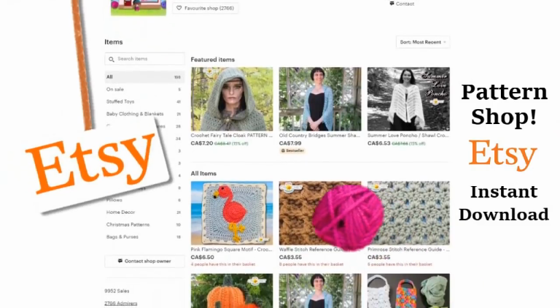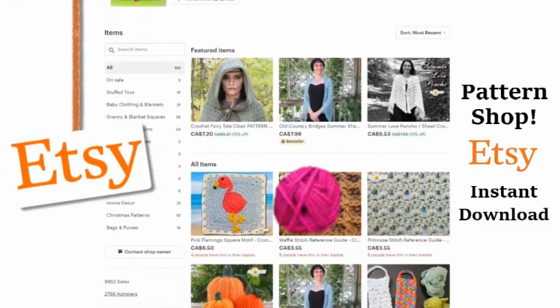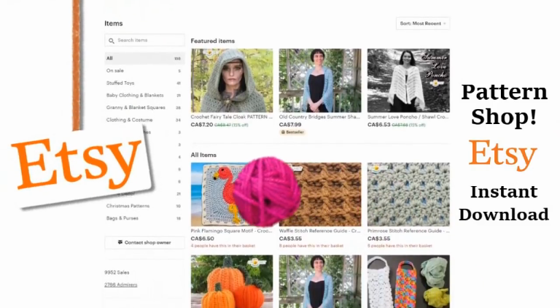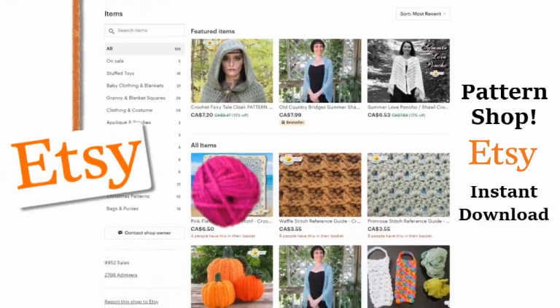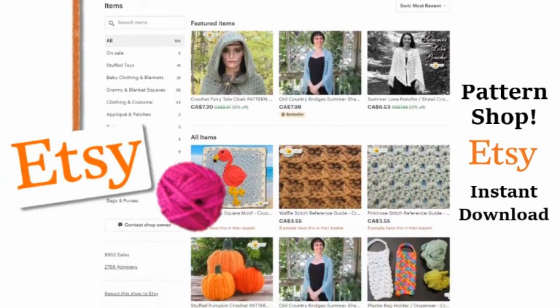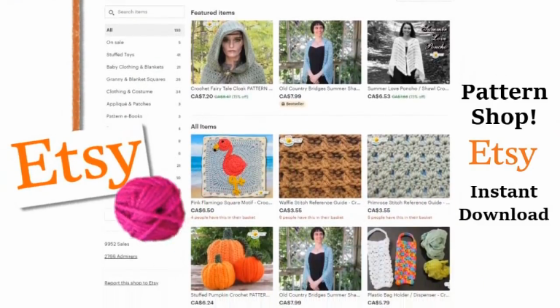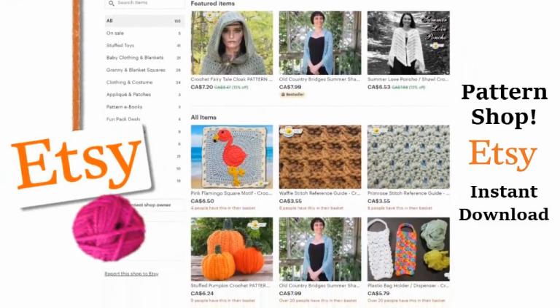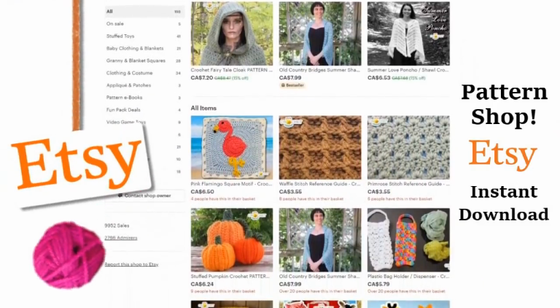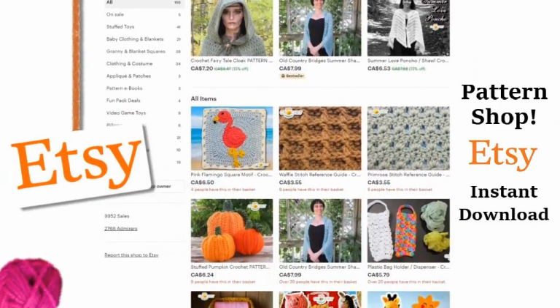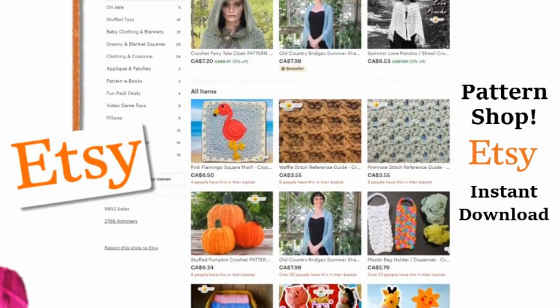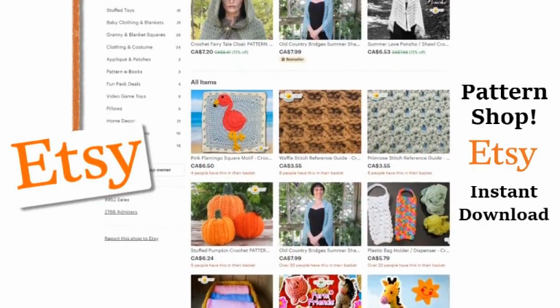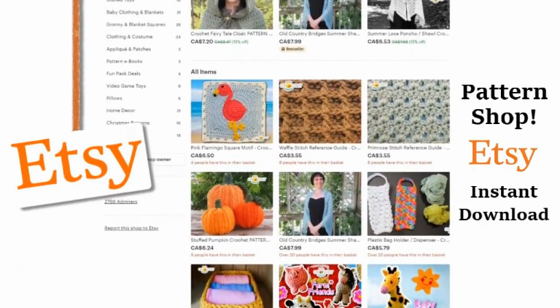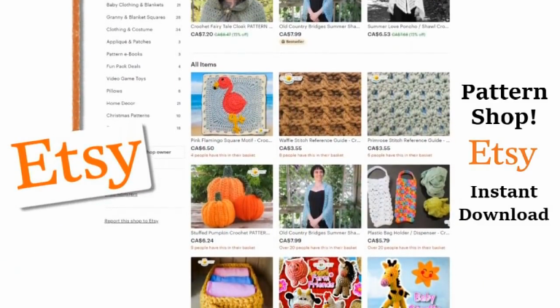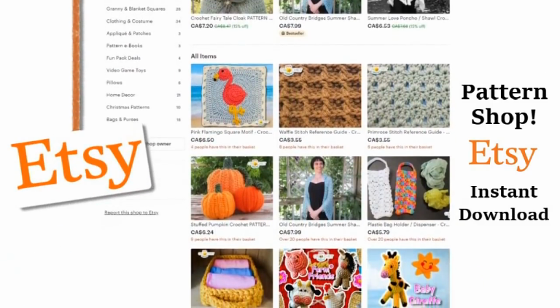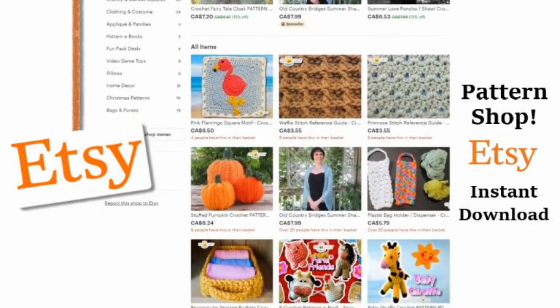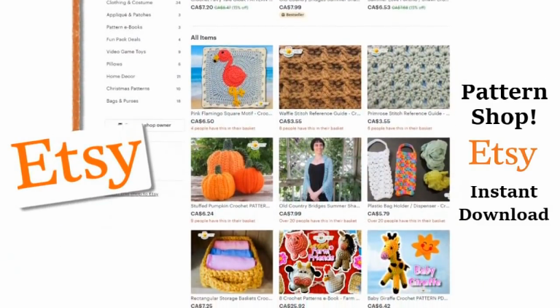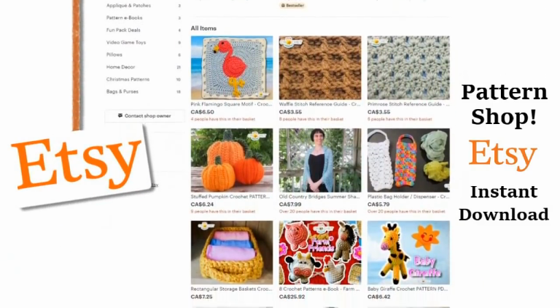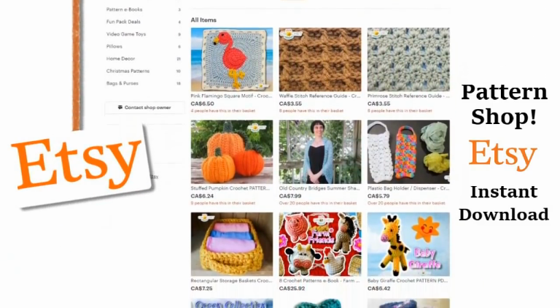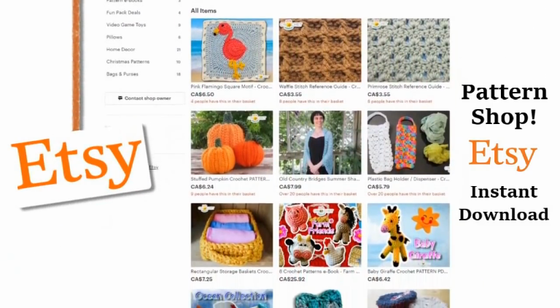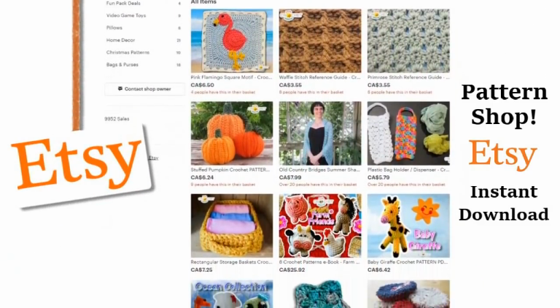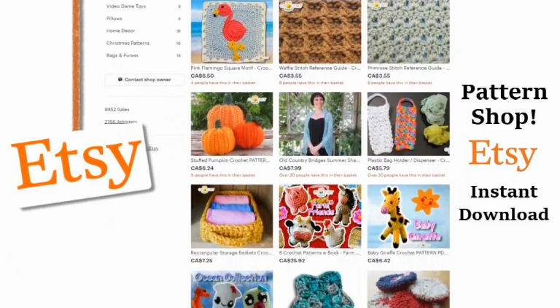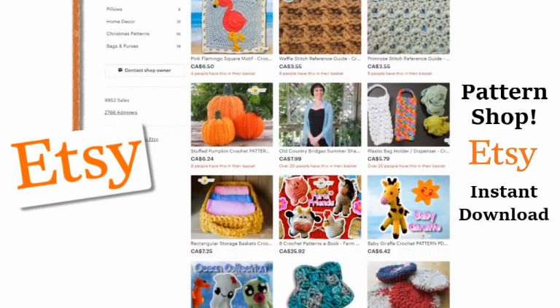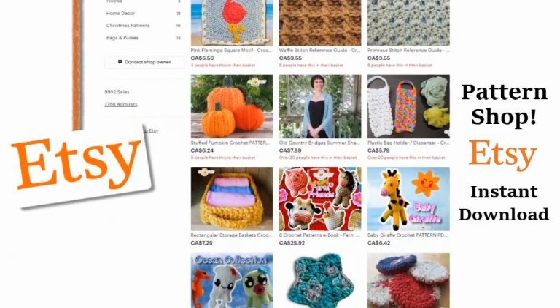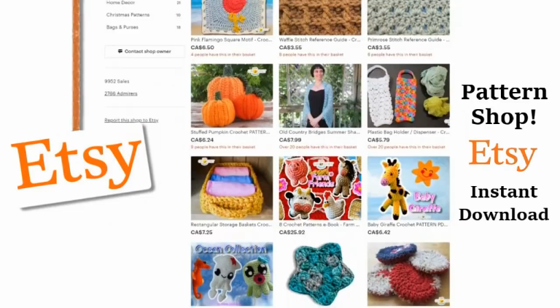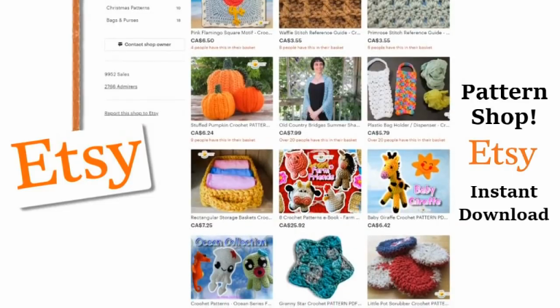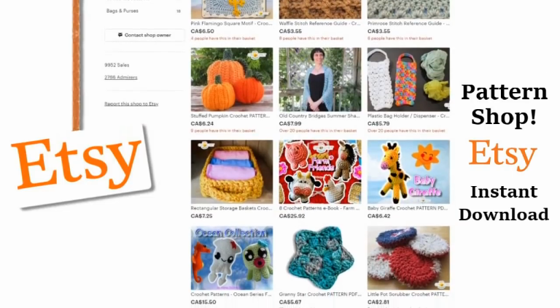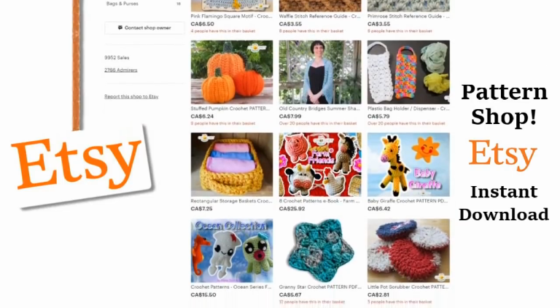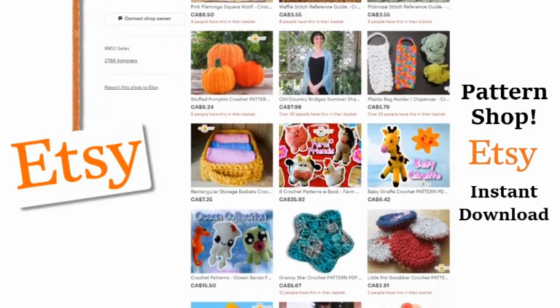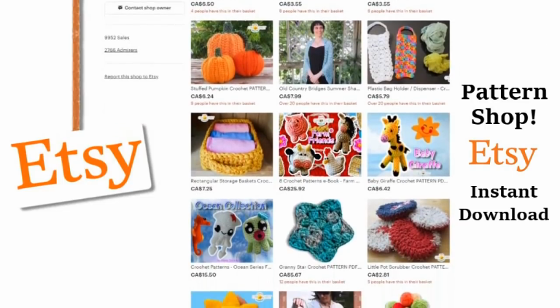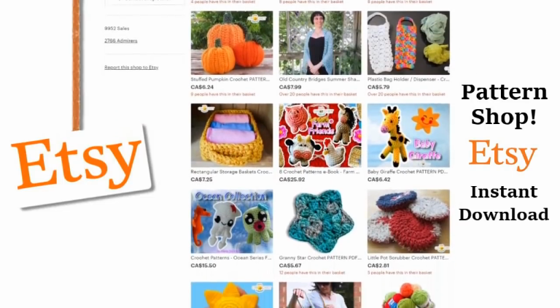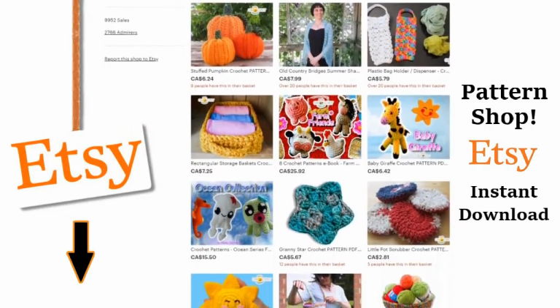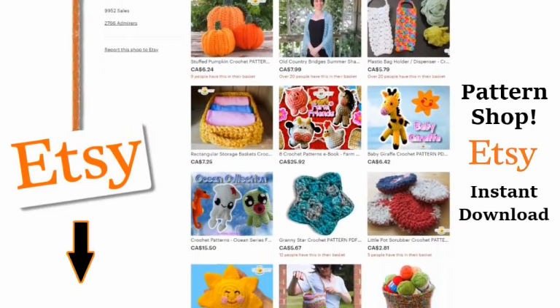Please visit our shop and purchase a pattern — it helps support our show. We'll put a link to our shop in the description box down below.